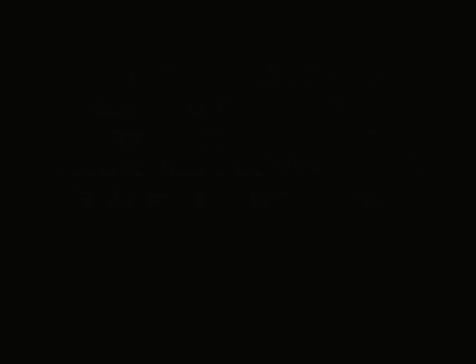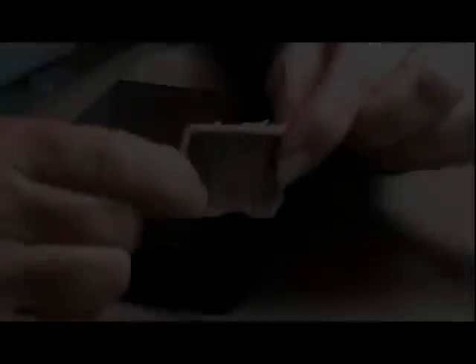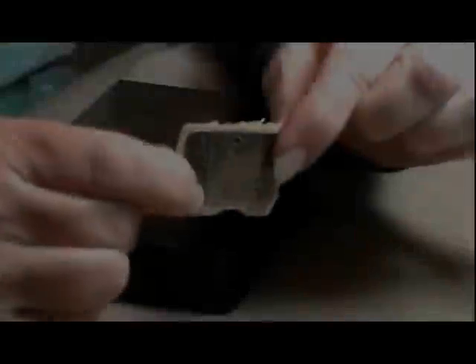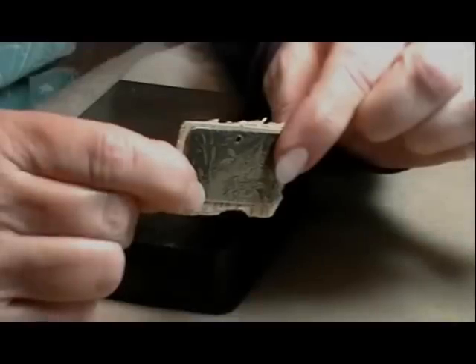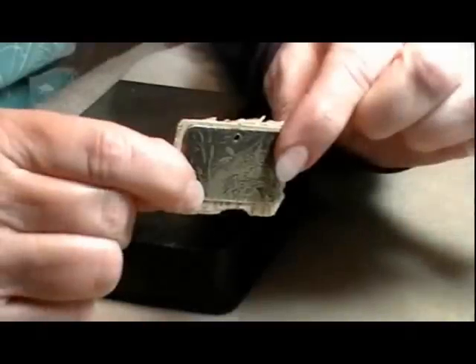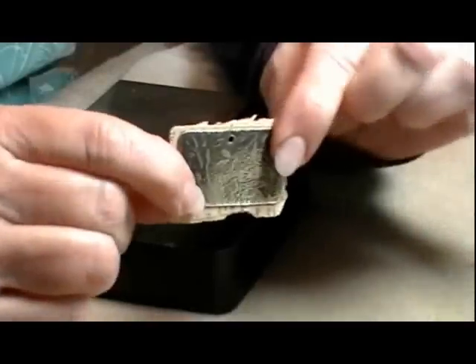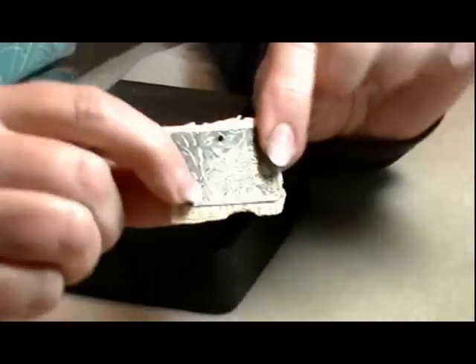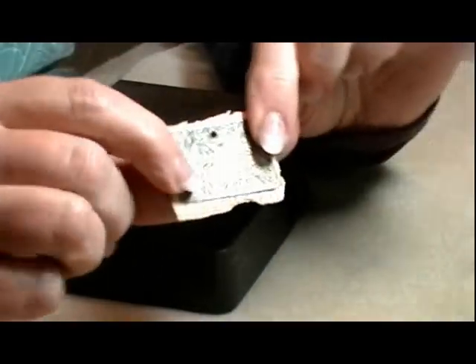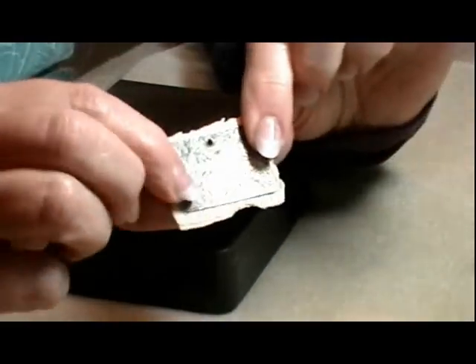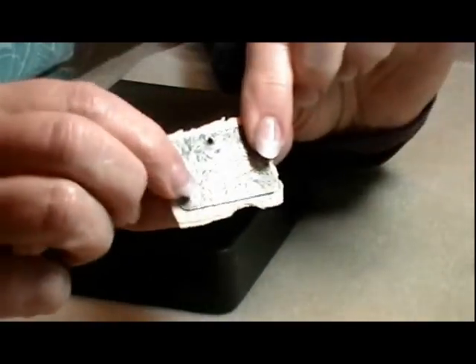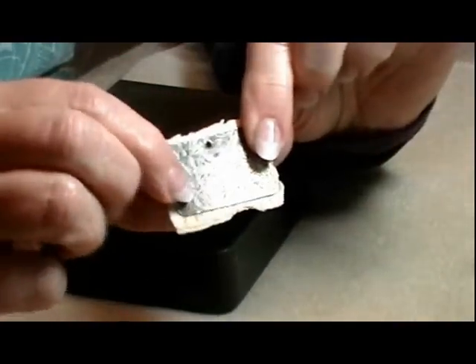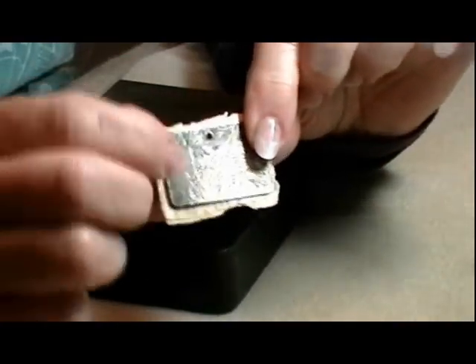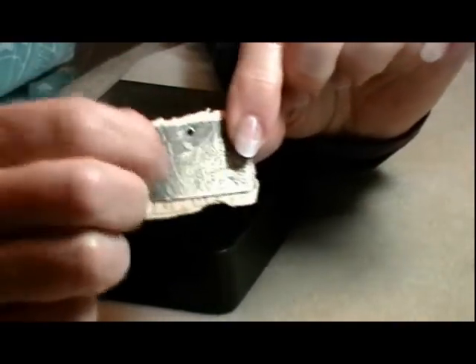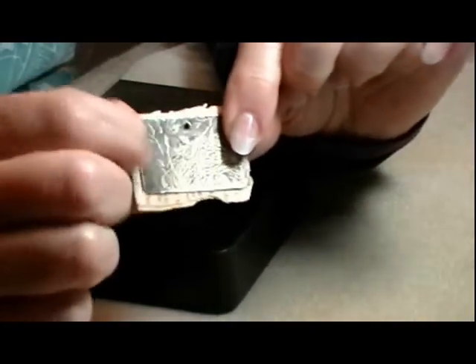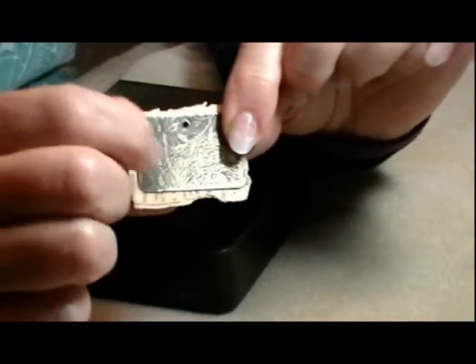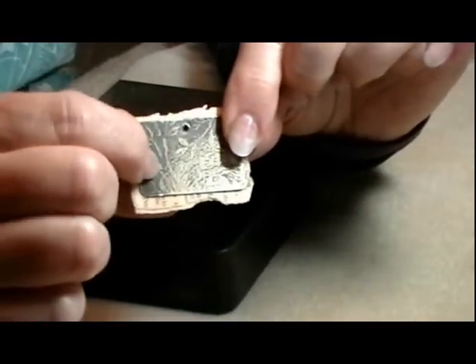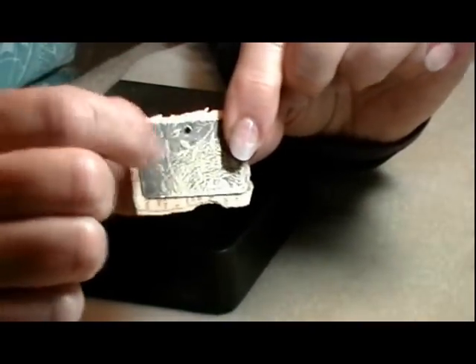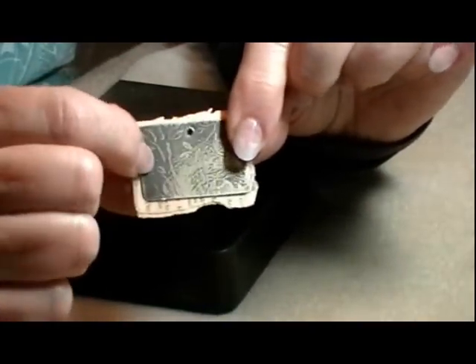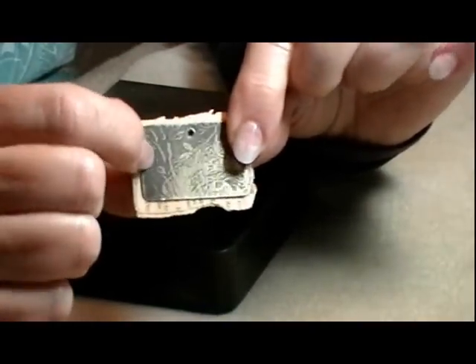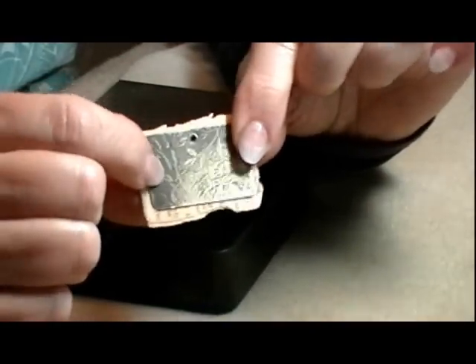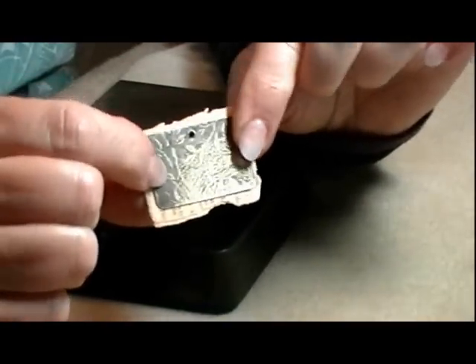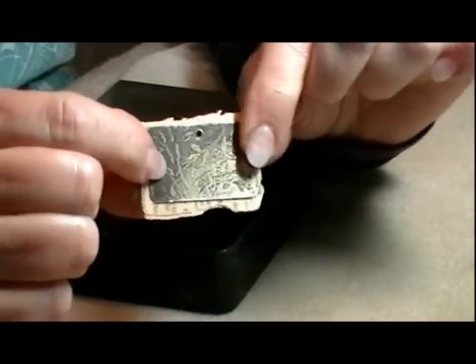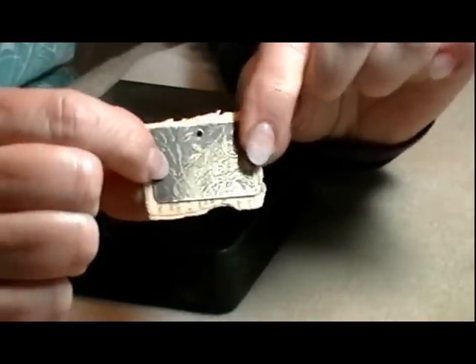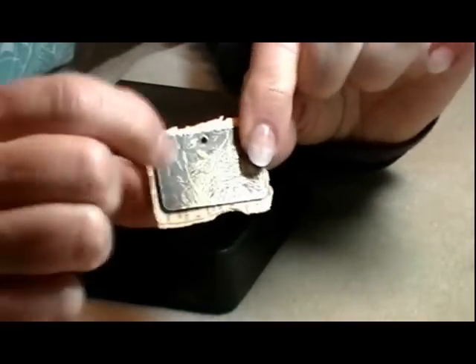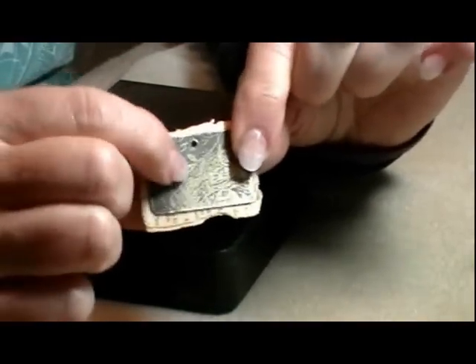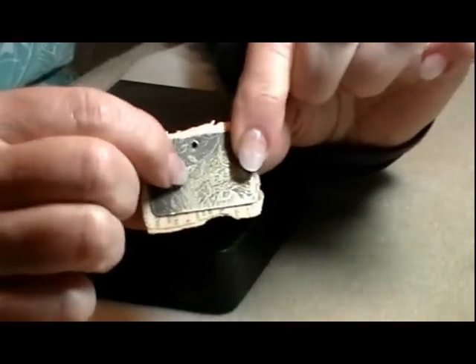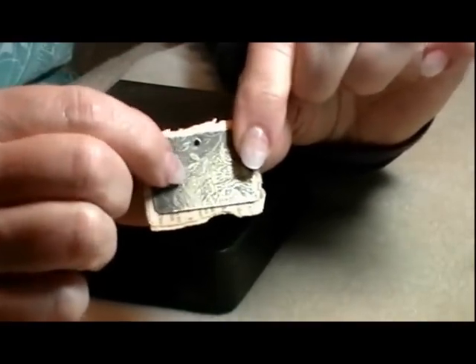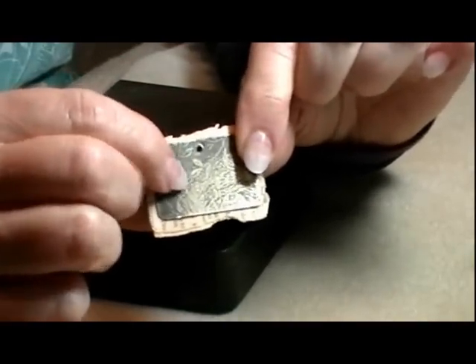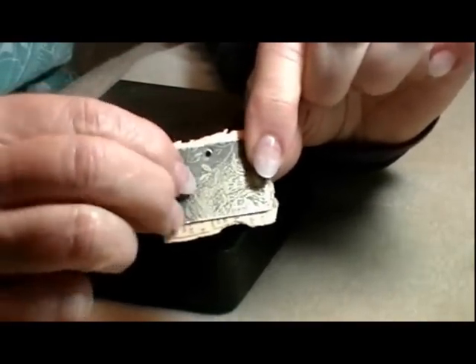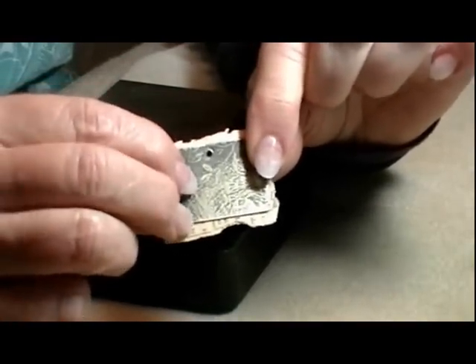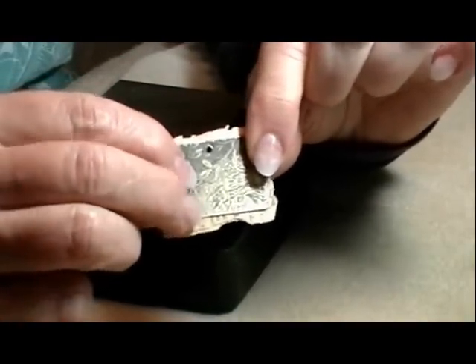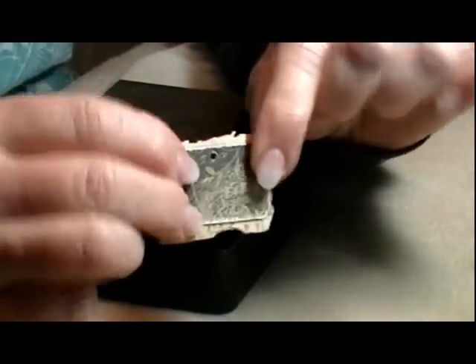Holding my paper and my metal together with my etched piece facing outwards.